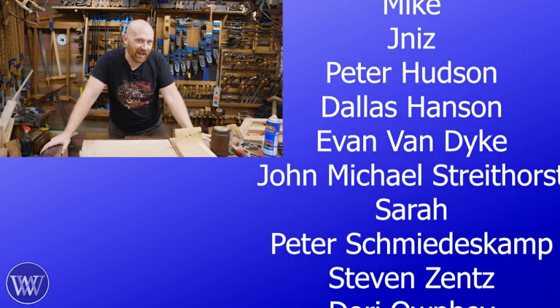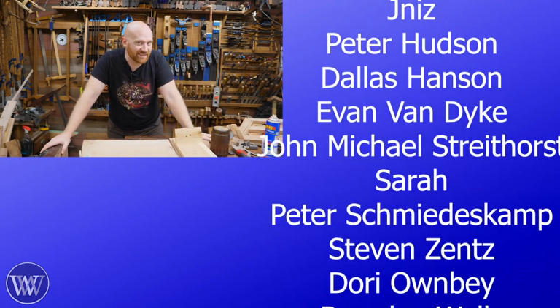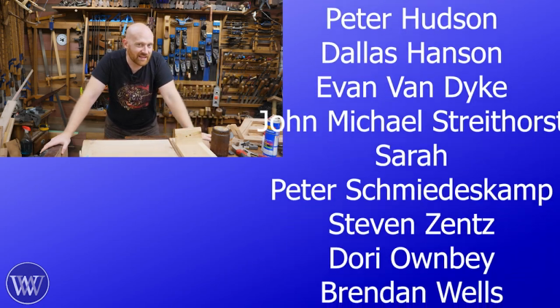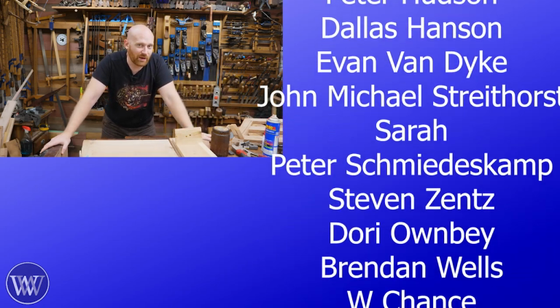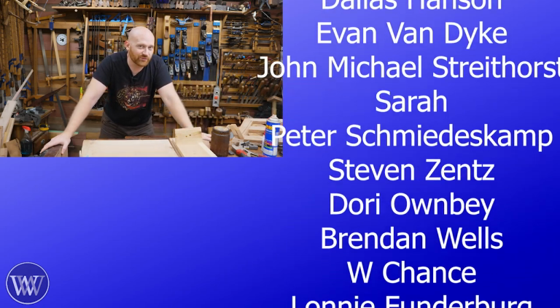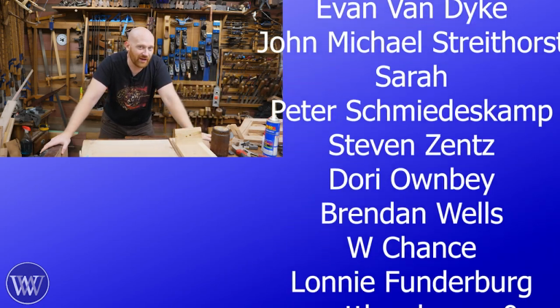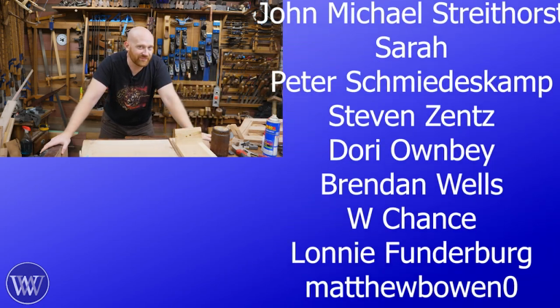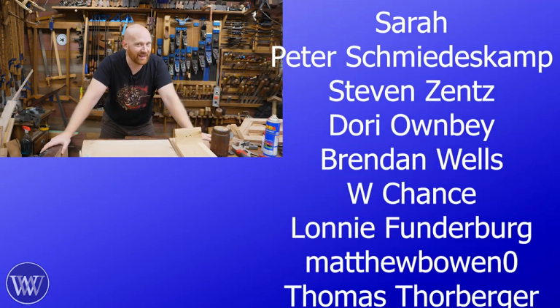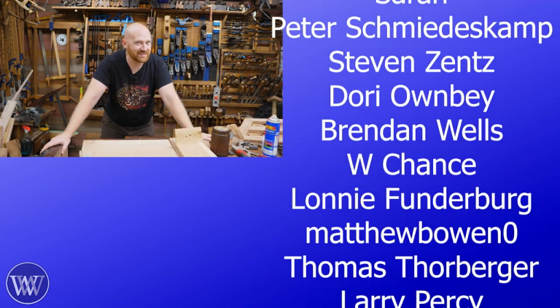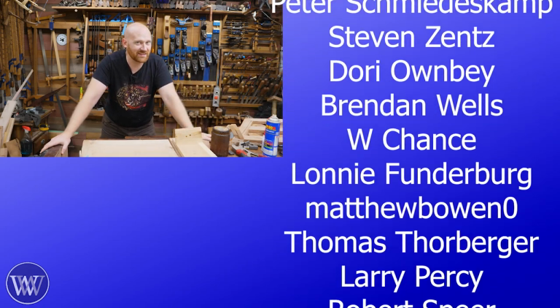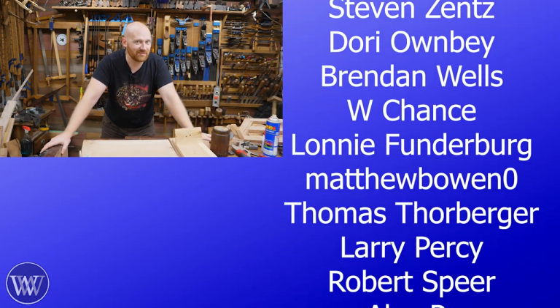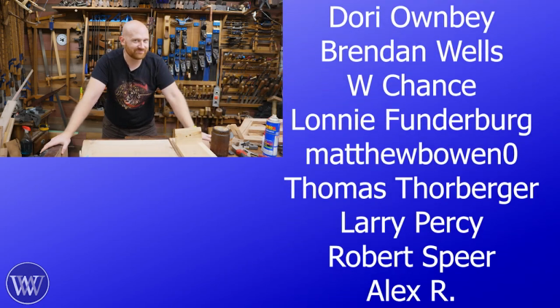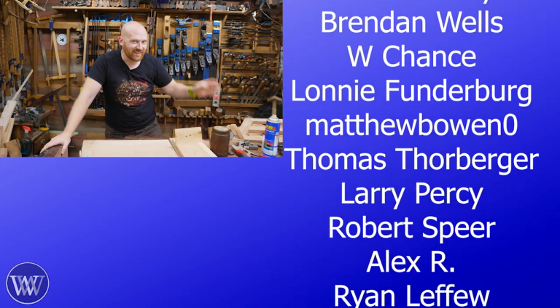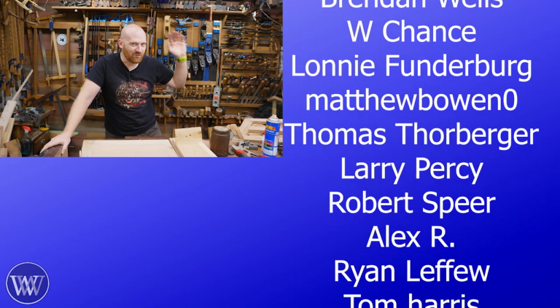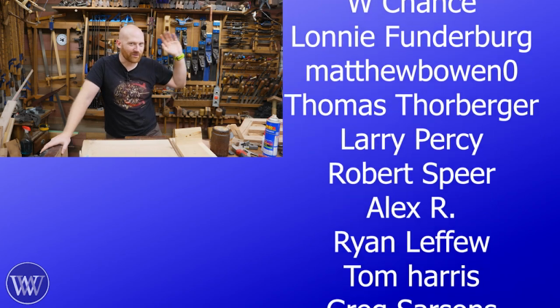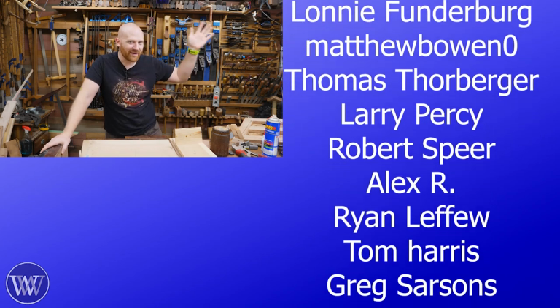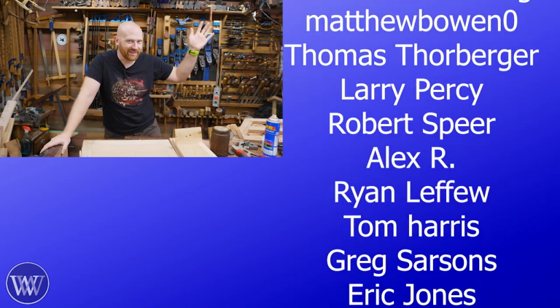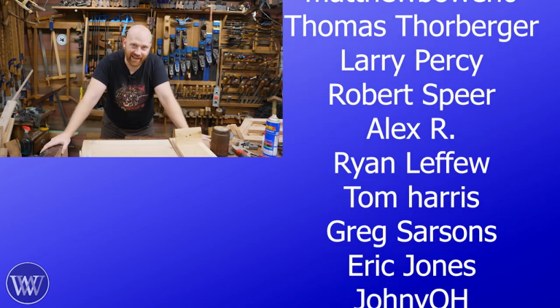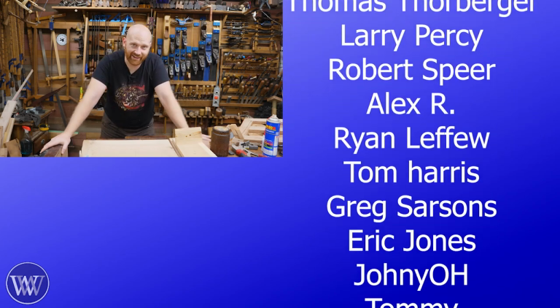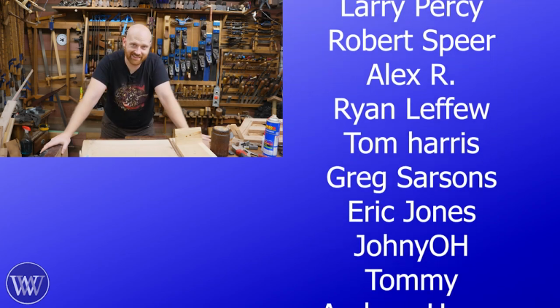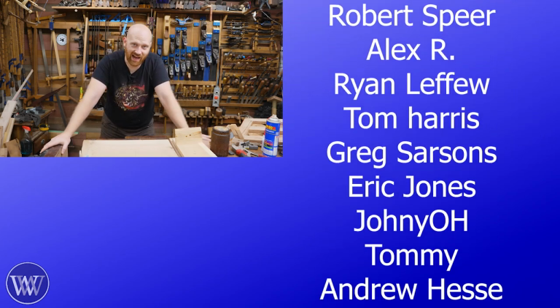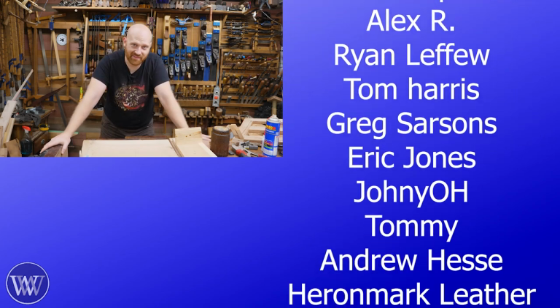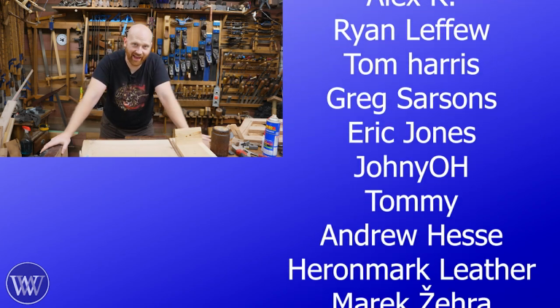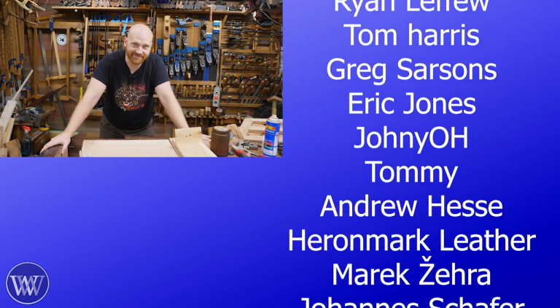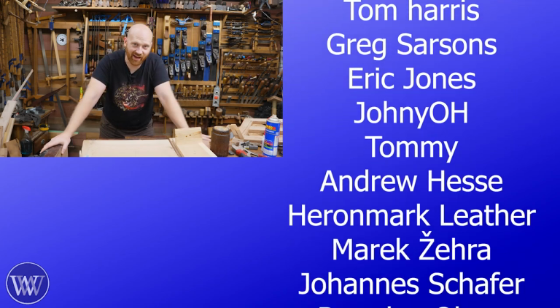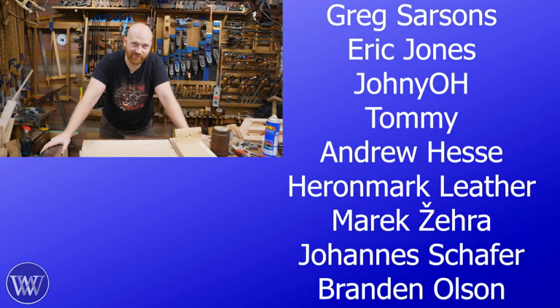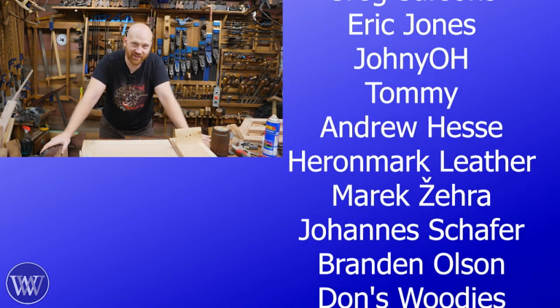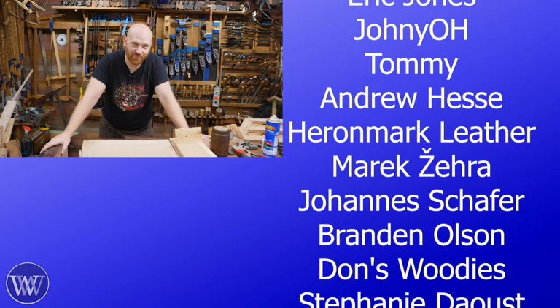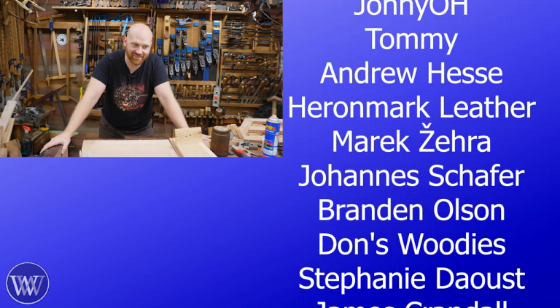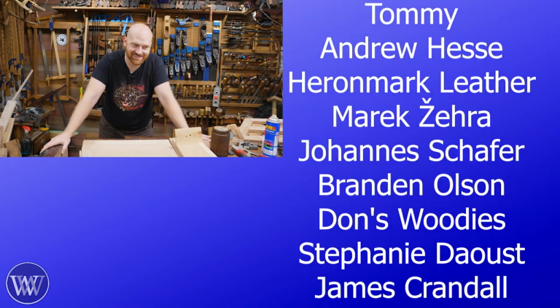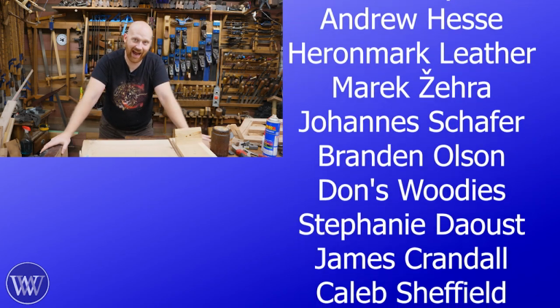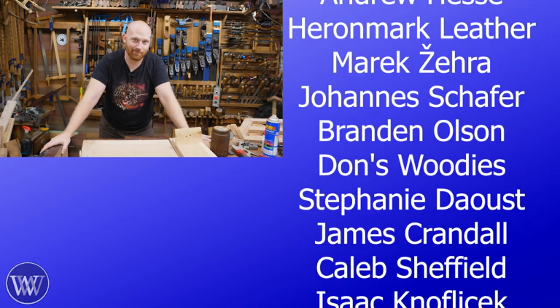I think that'll about do it for now. And until next time, have a wonderful day. How do you top that? A video about tops.